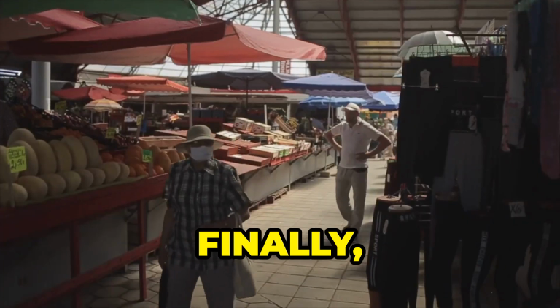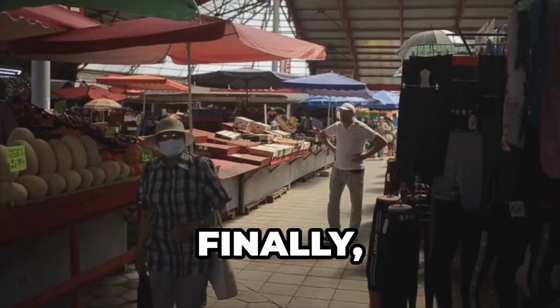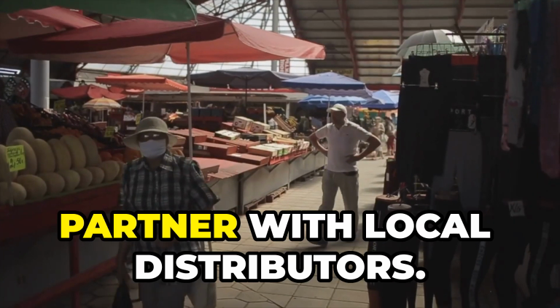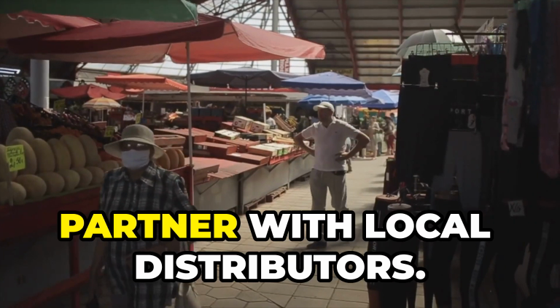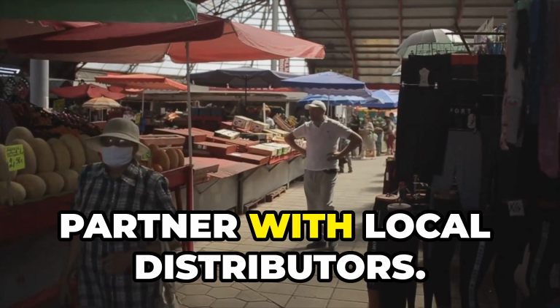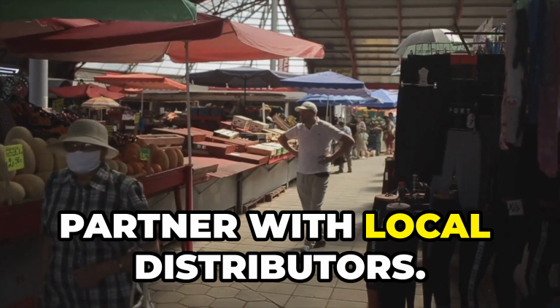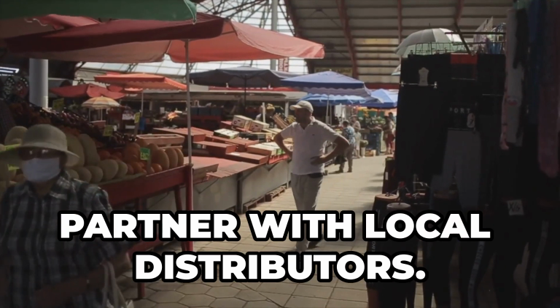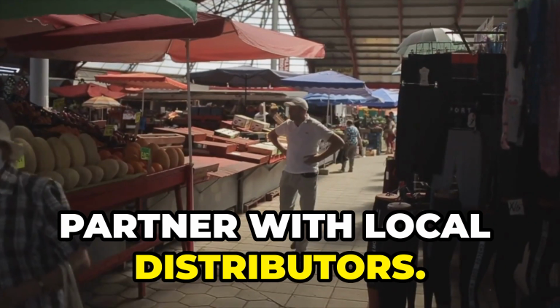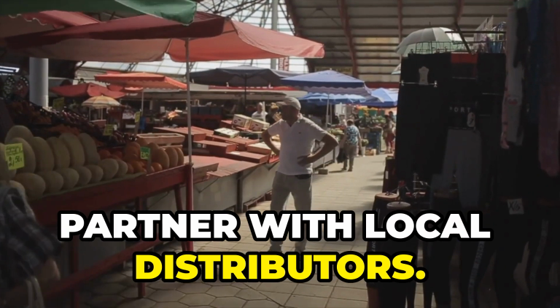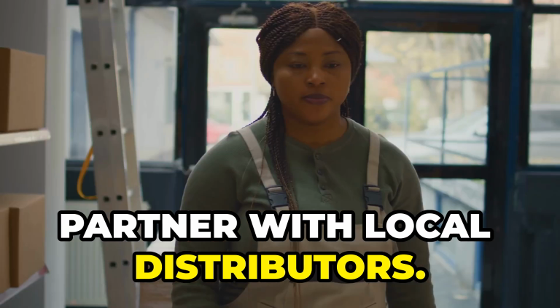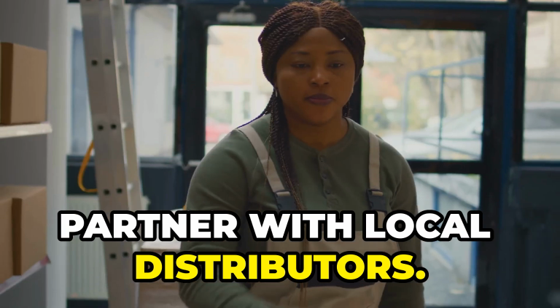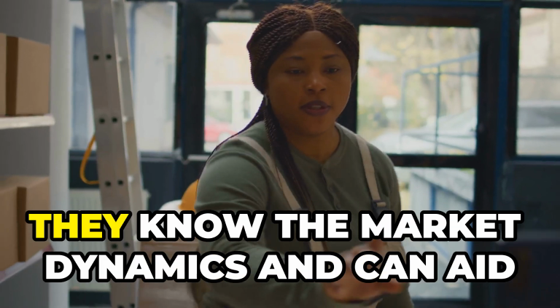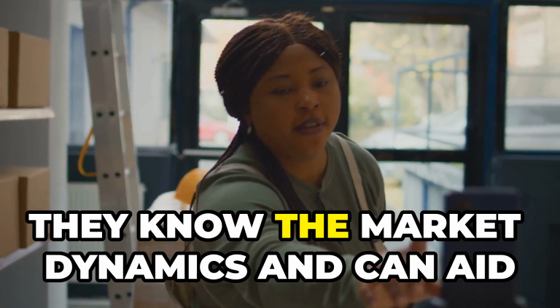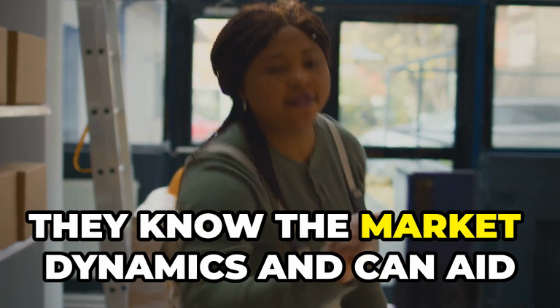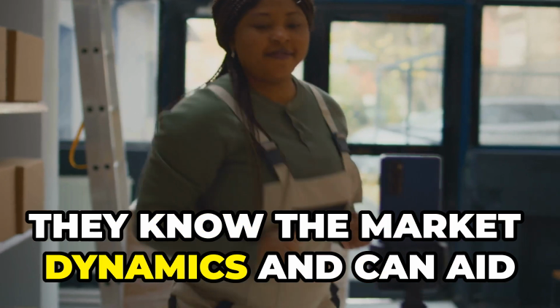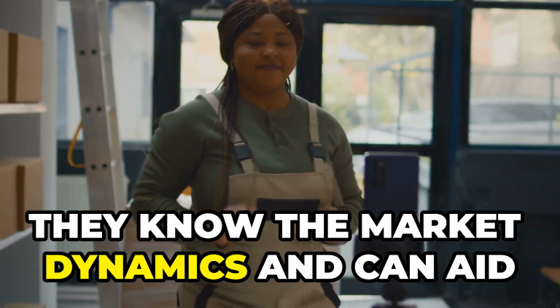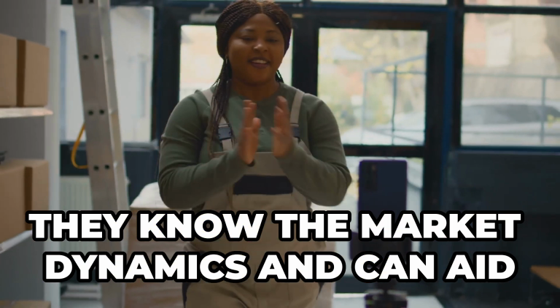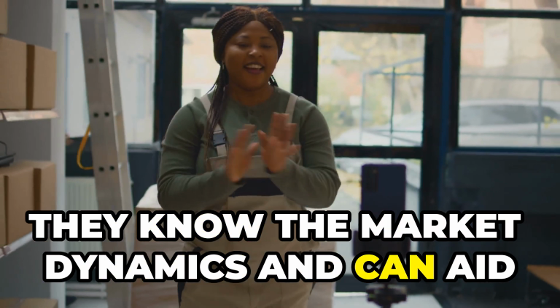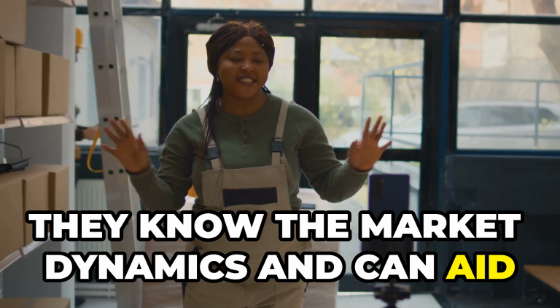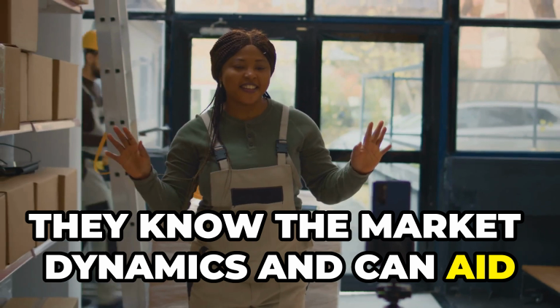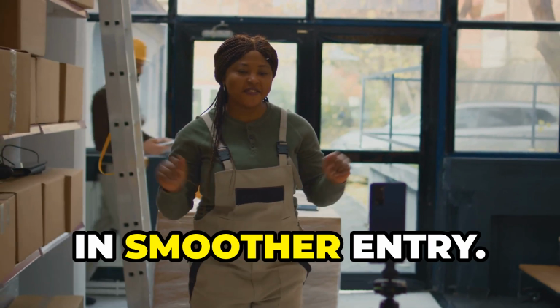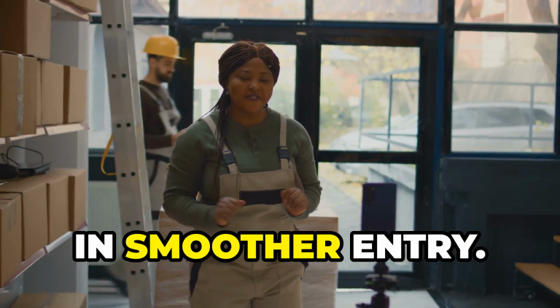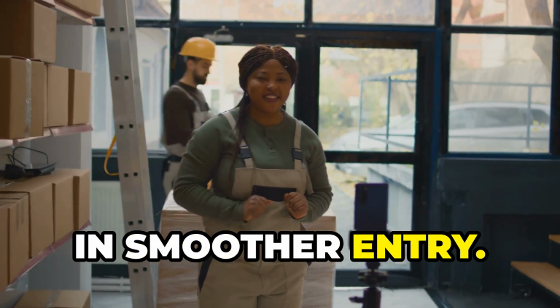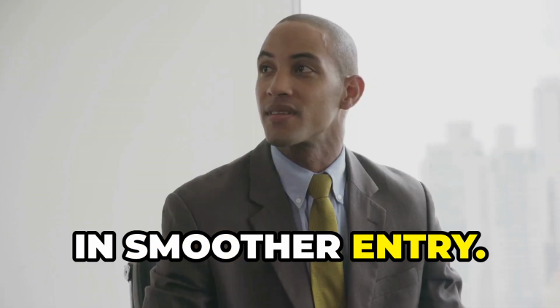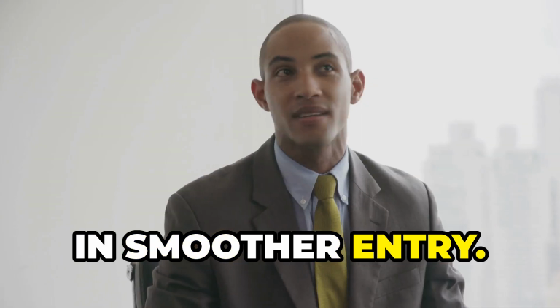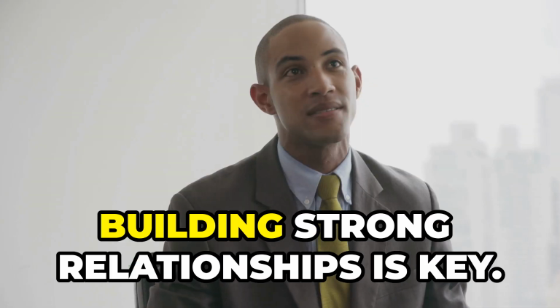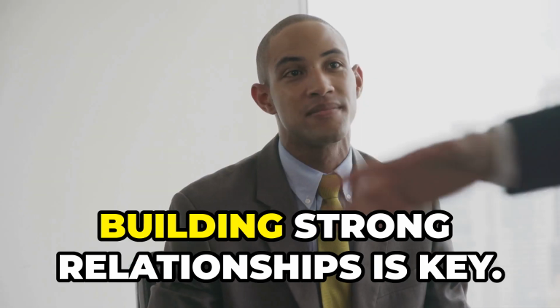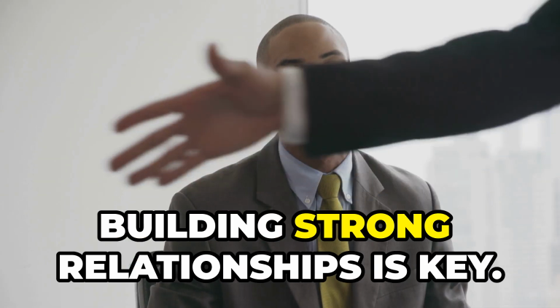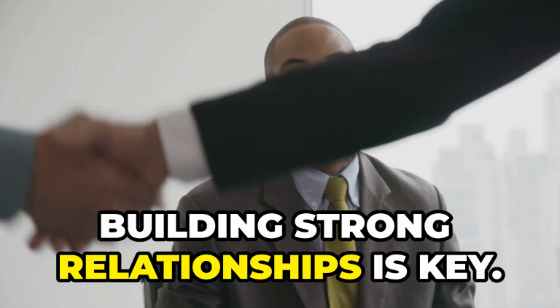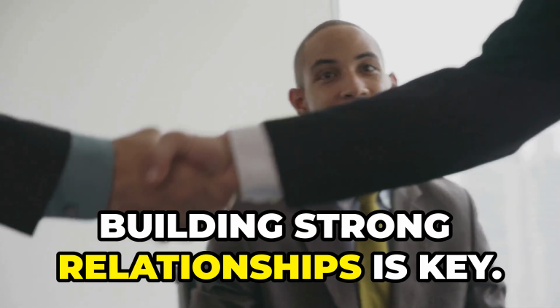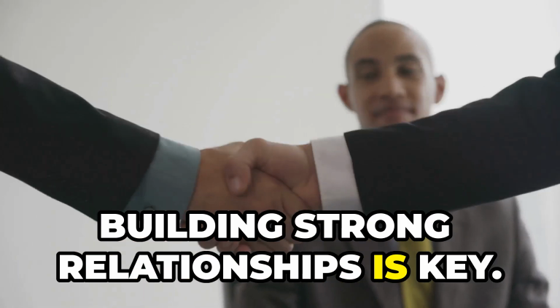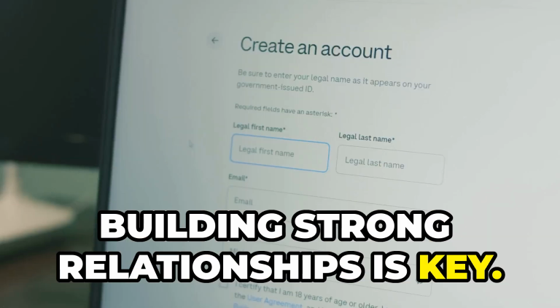Finally, partner with local distributors. They know the market dynamics and can aid in smoother entry. Building strong relationships is key.